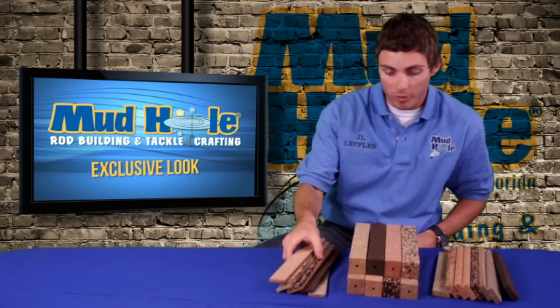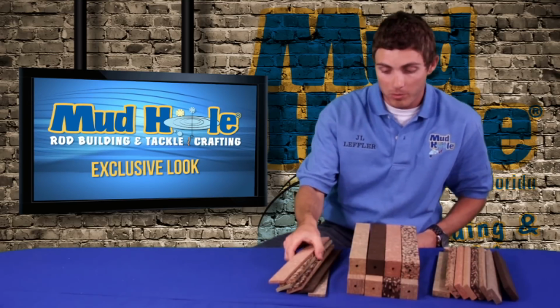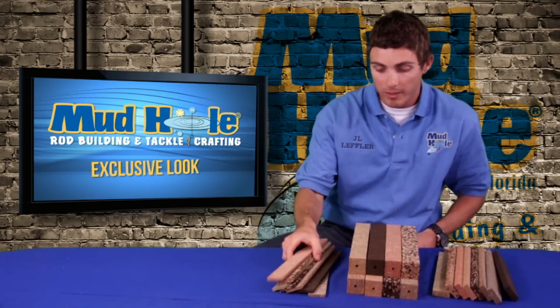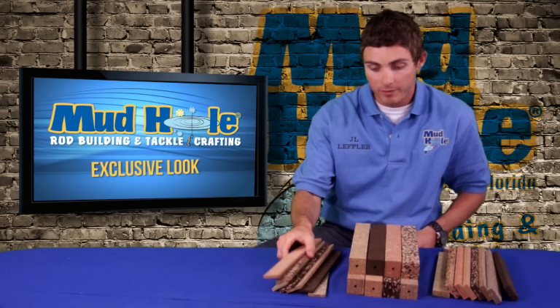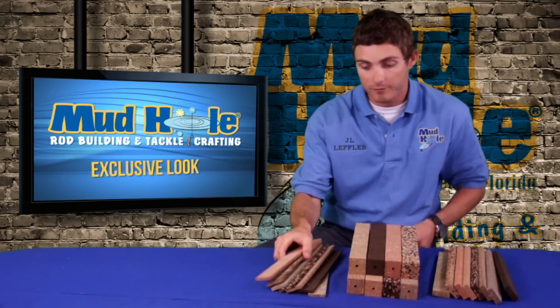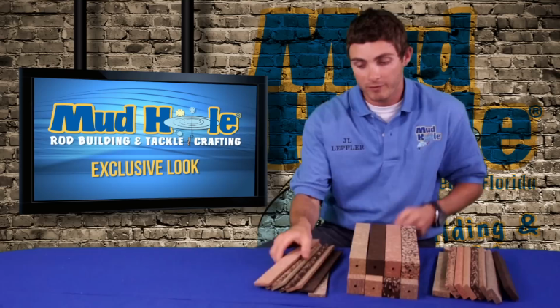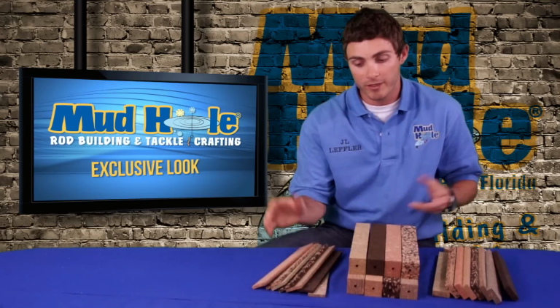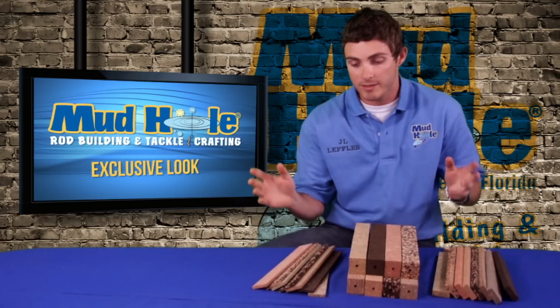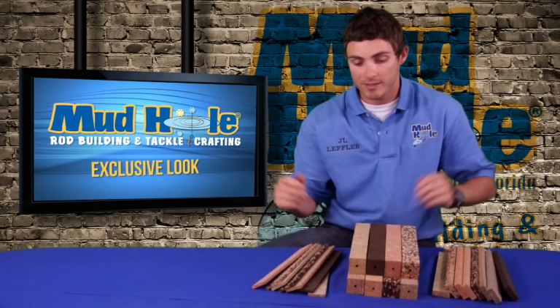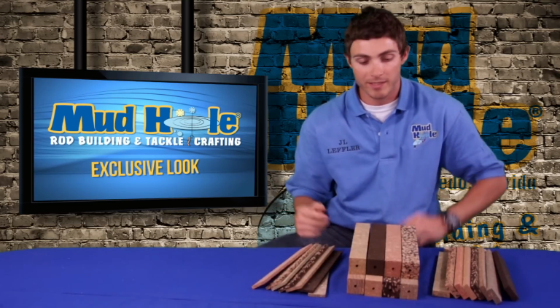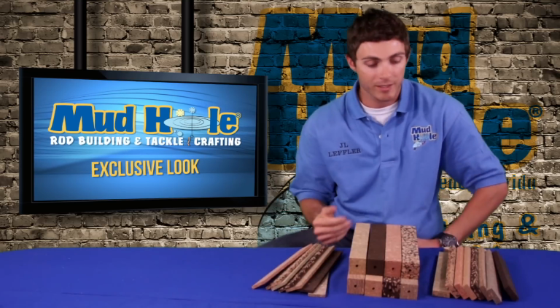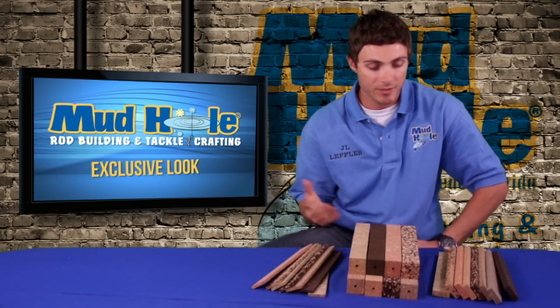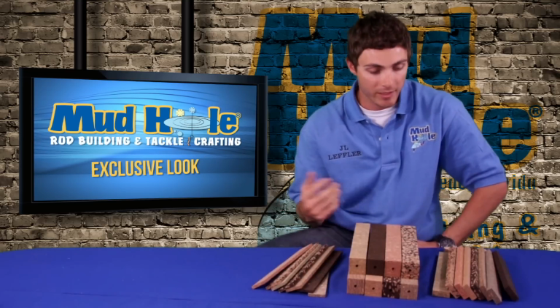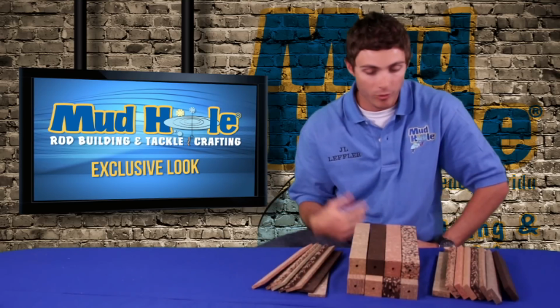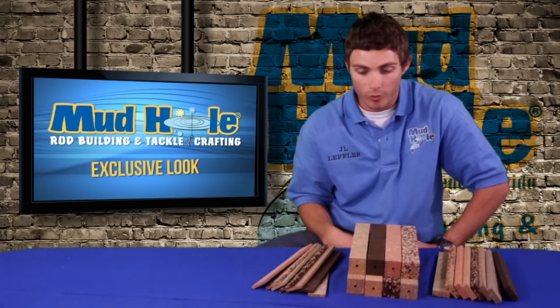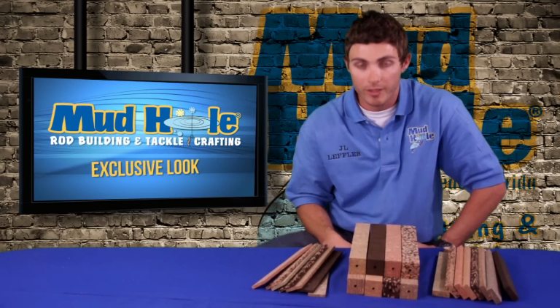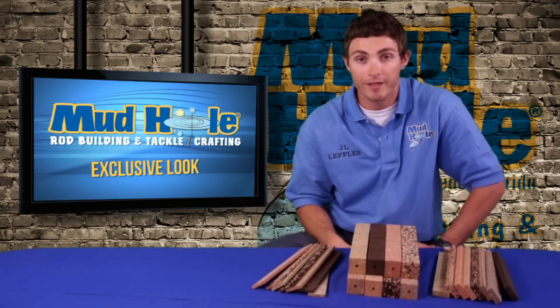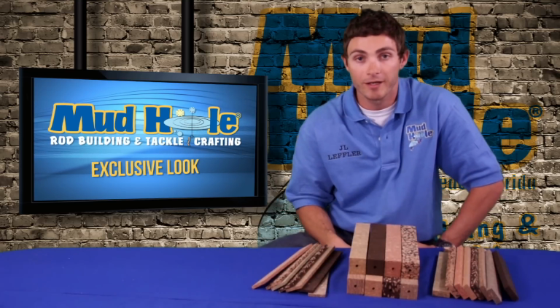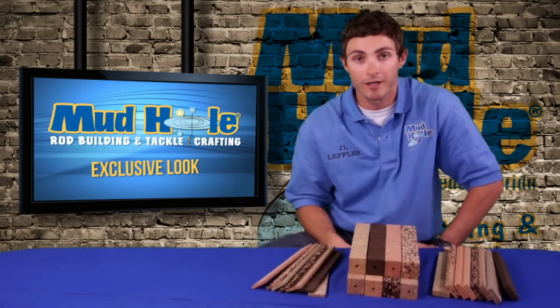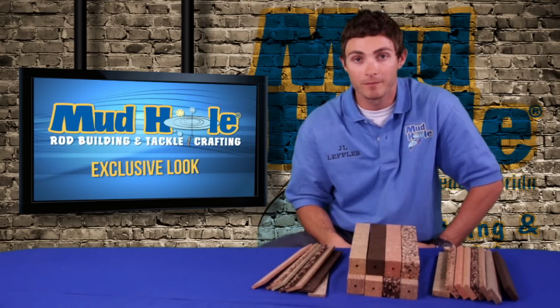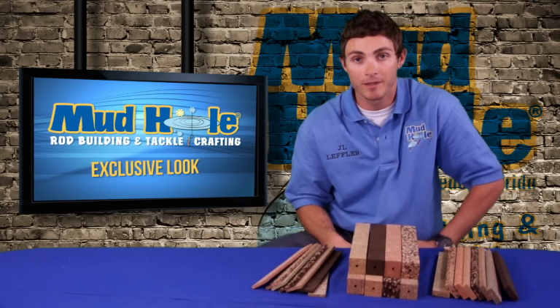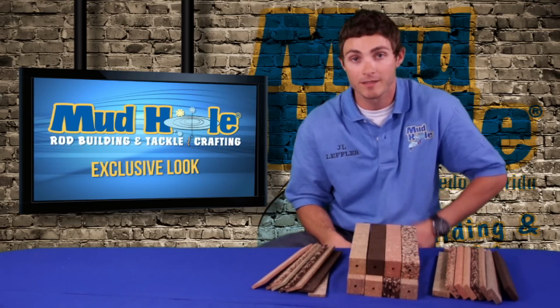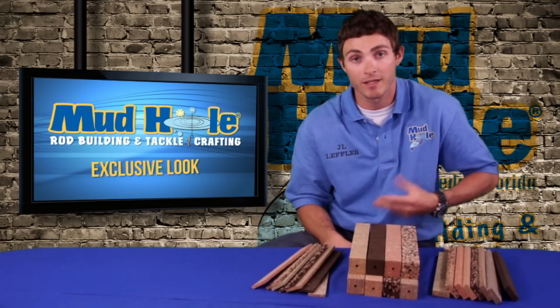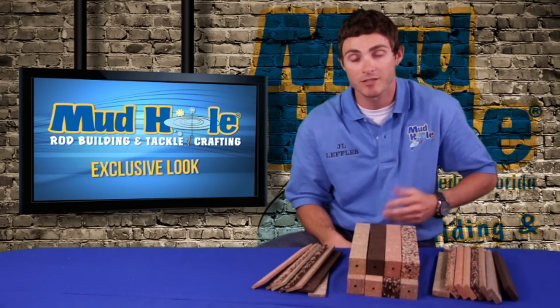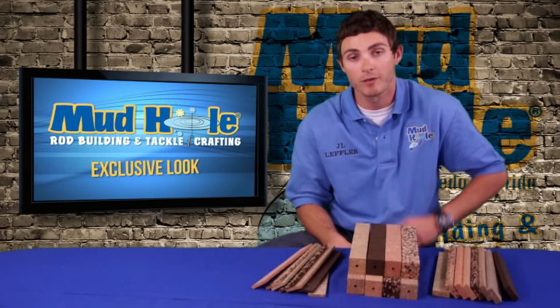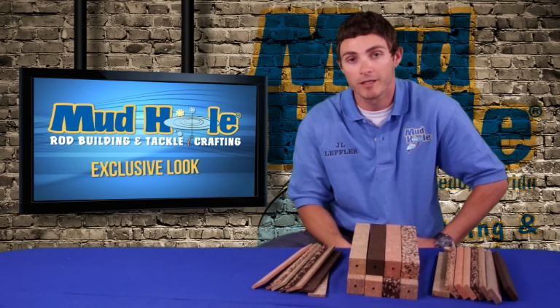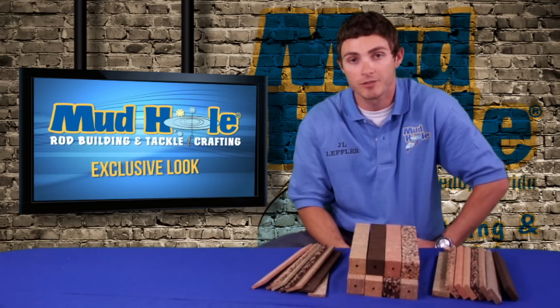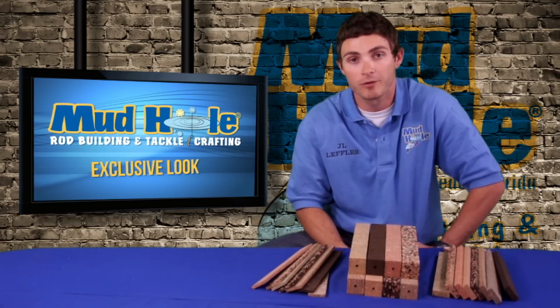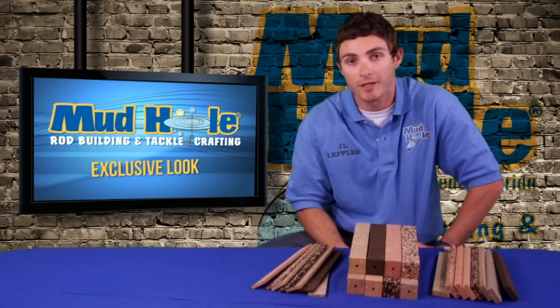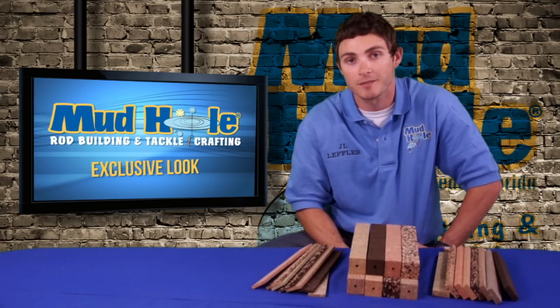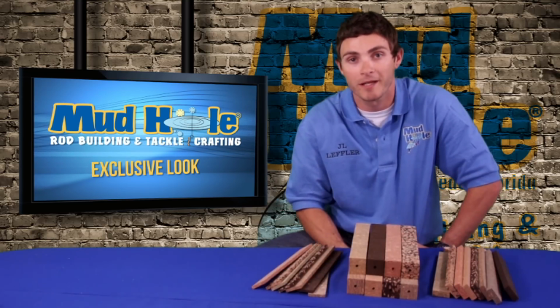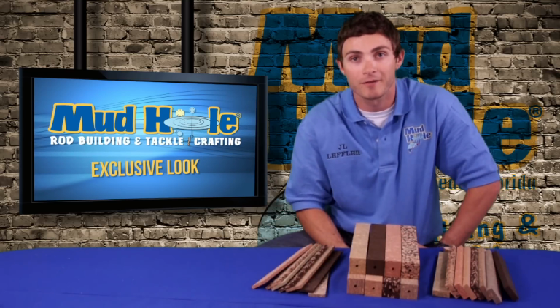Burl block — very easy to sand, just like cork, and it's a nice way to get your own custom handle.